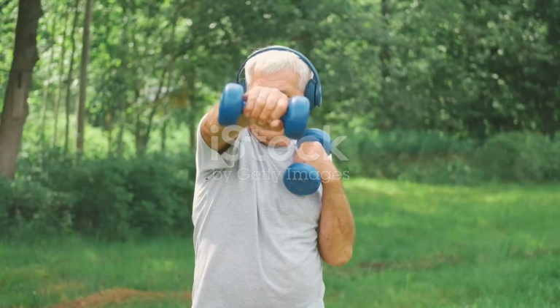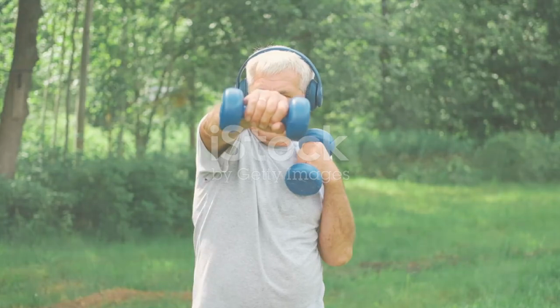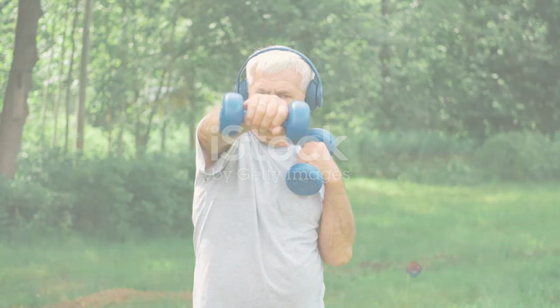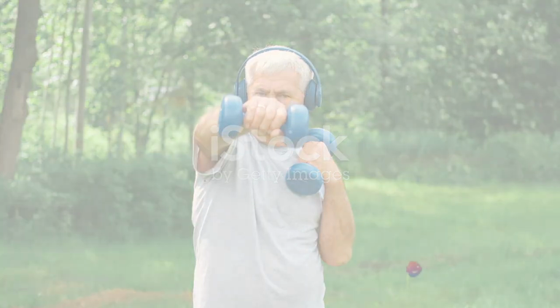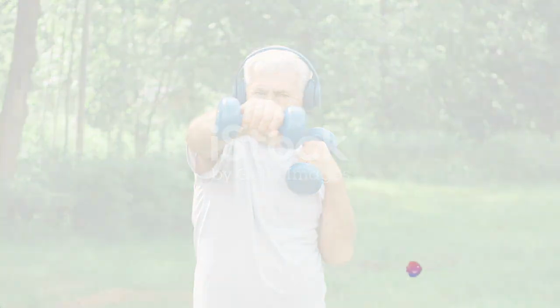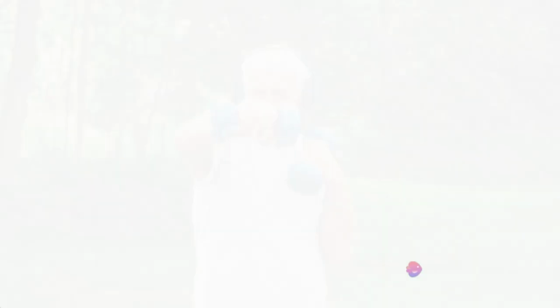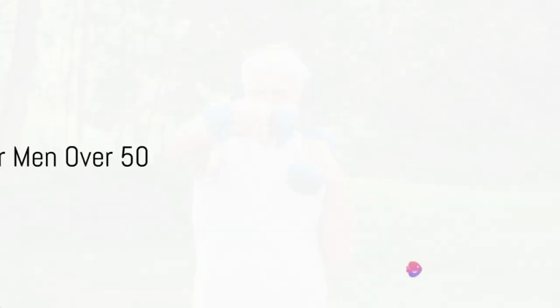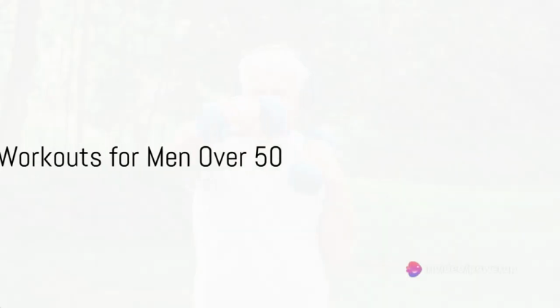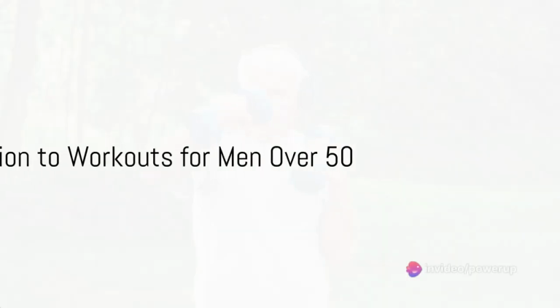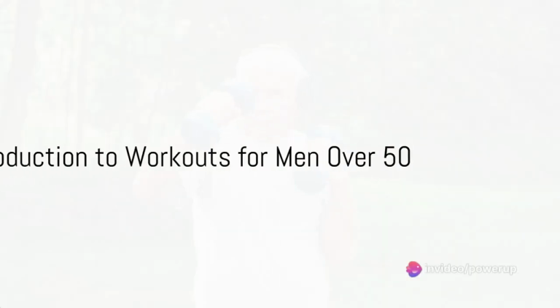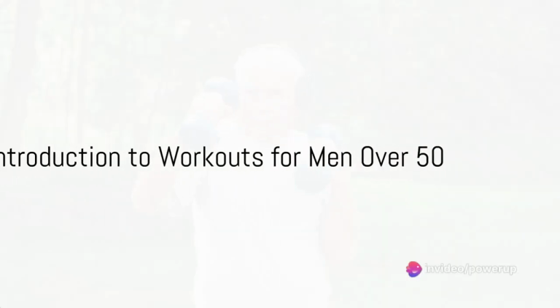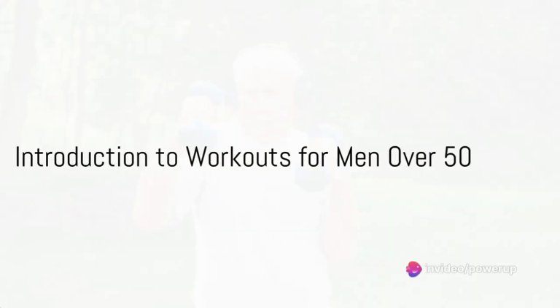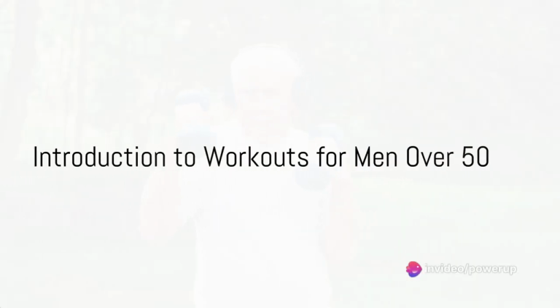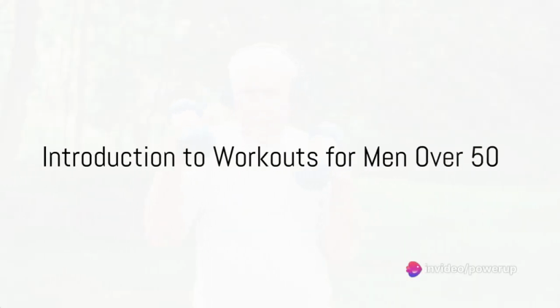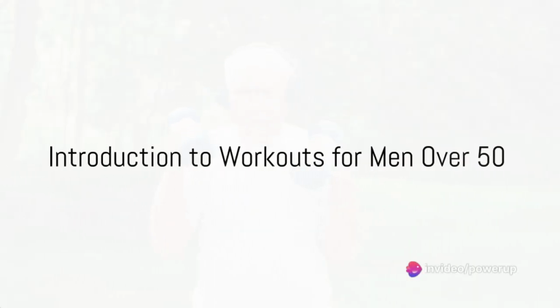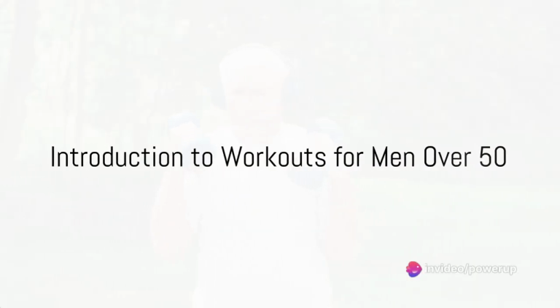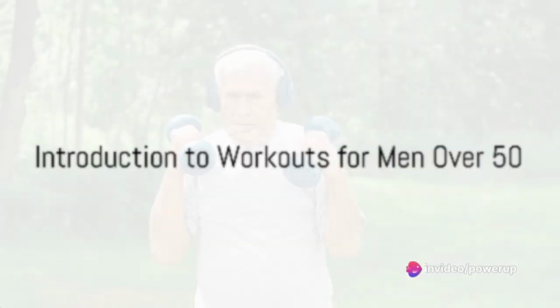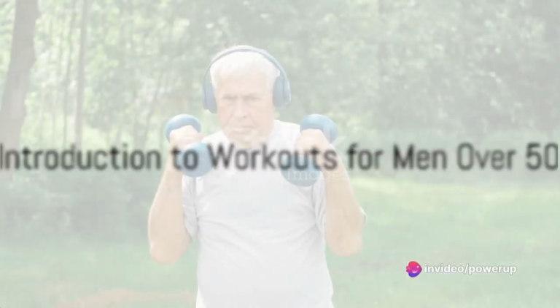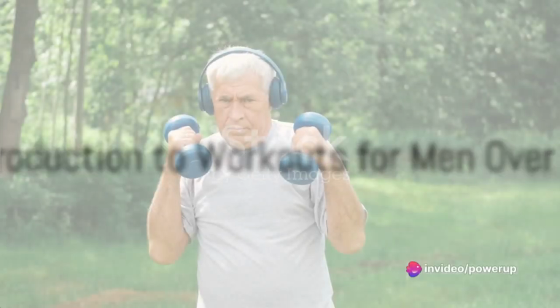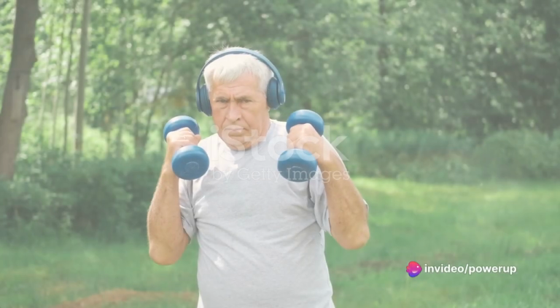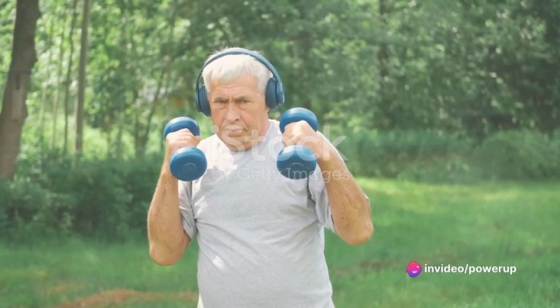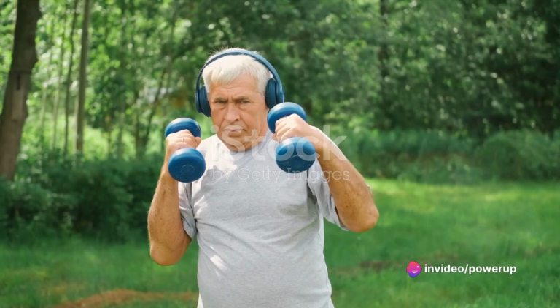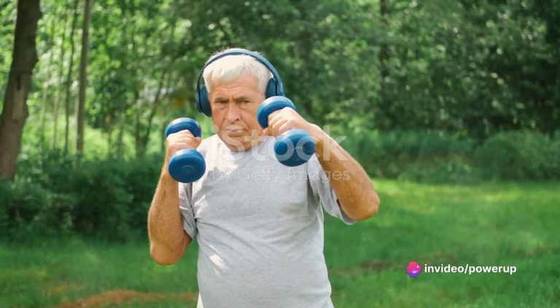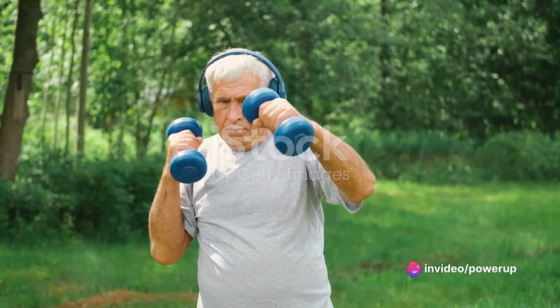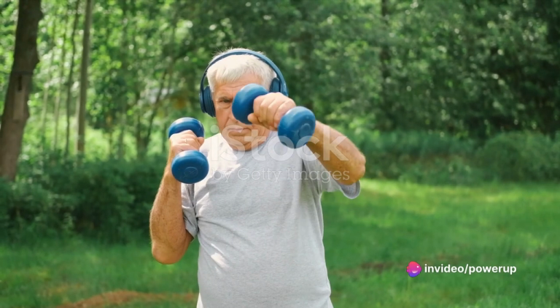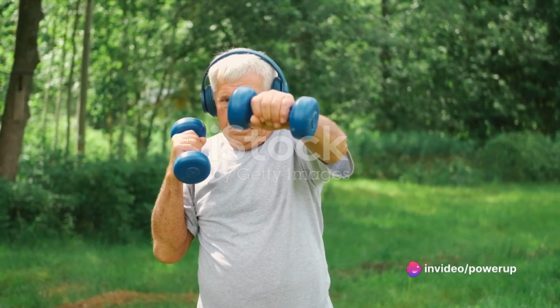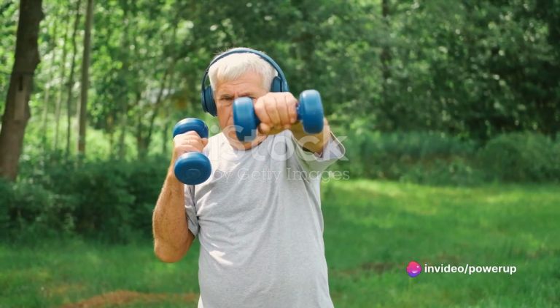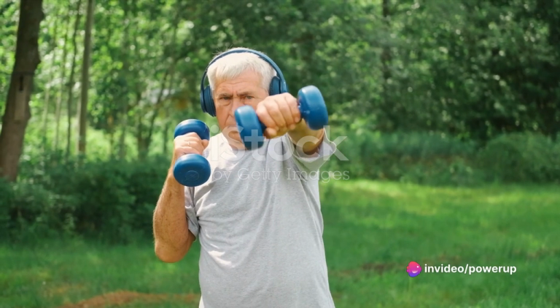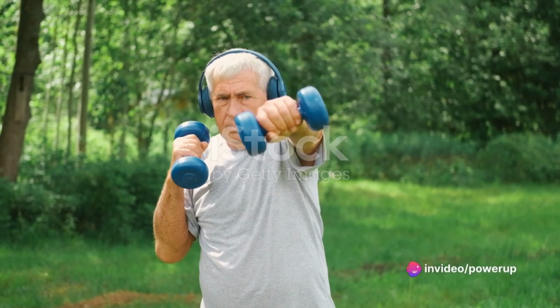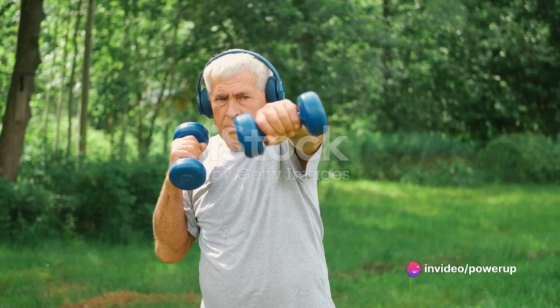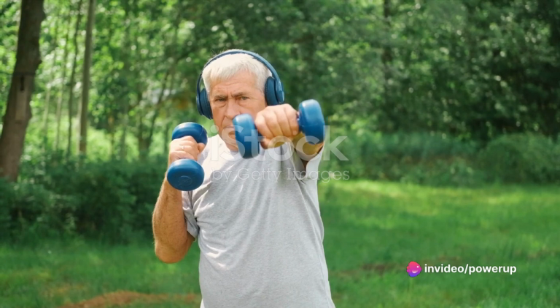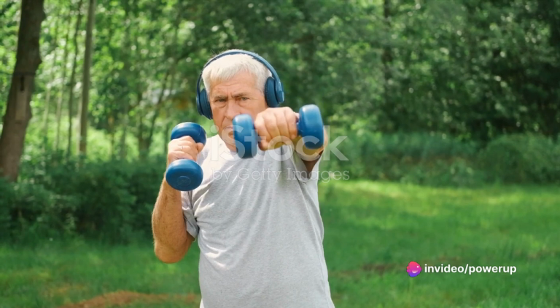Looking to build muscle and strength after 50? Today we're tackling the top 10 workouts that are perfect for men over 50.